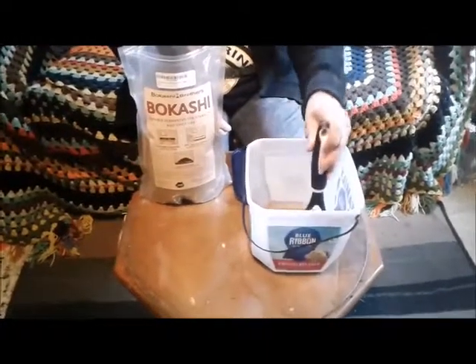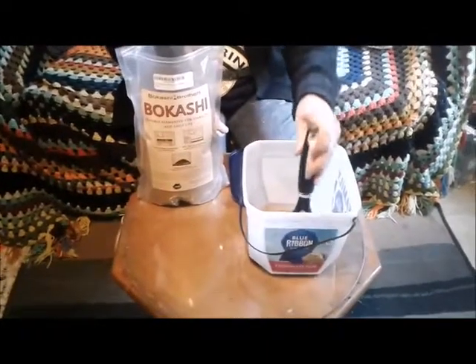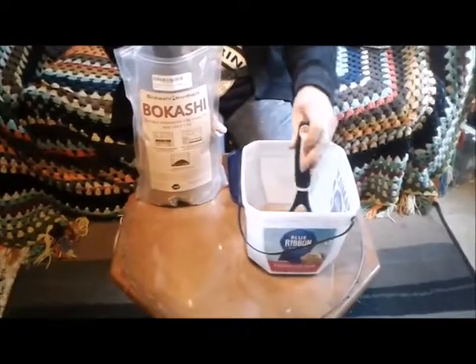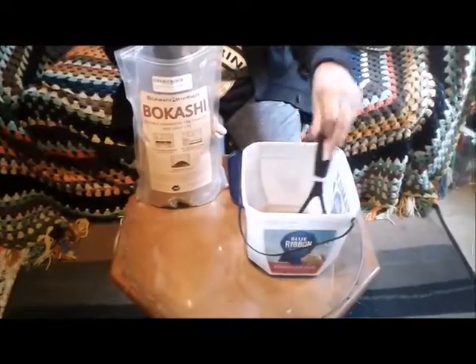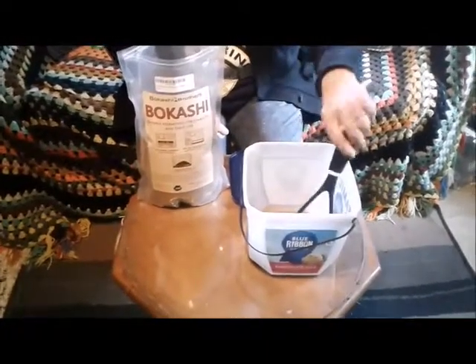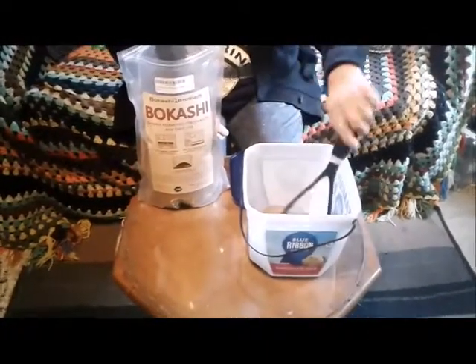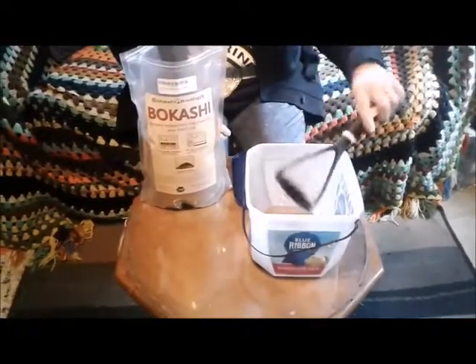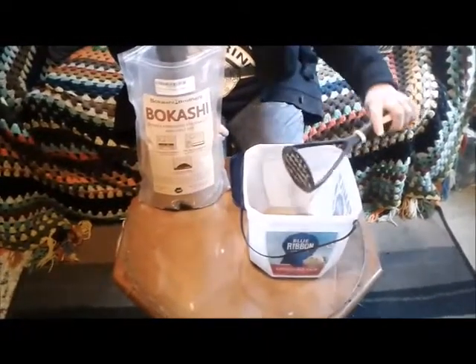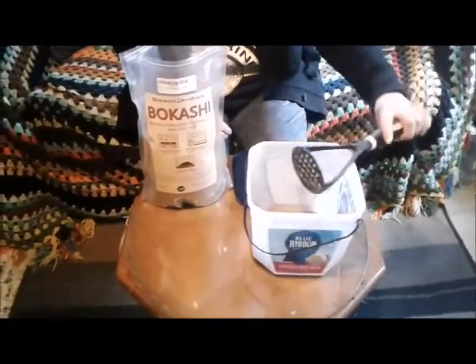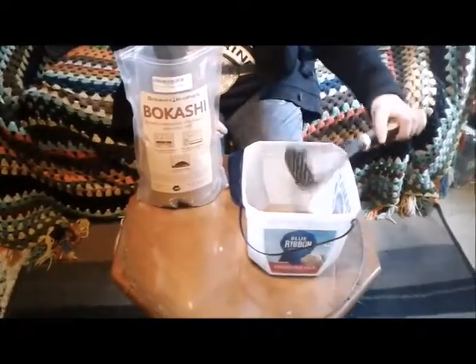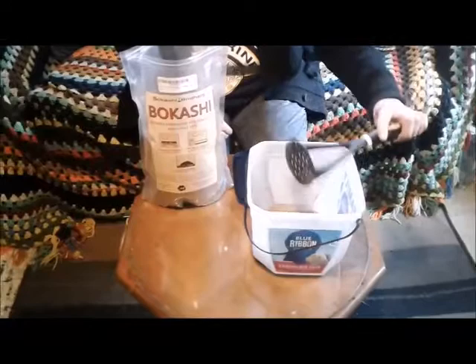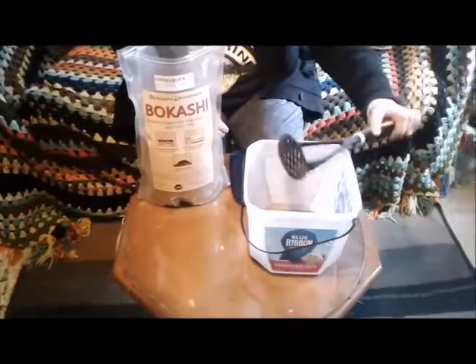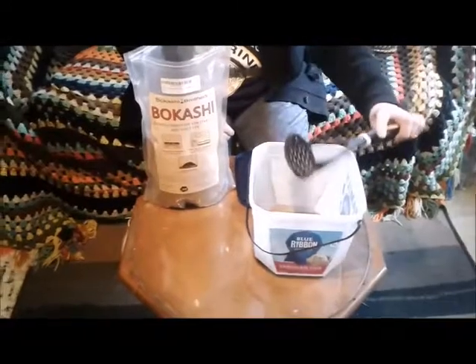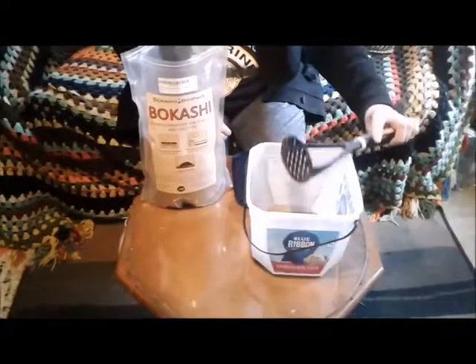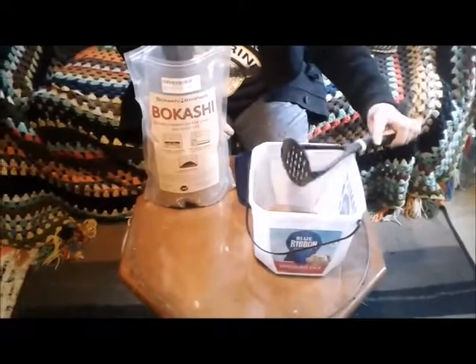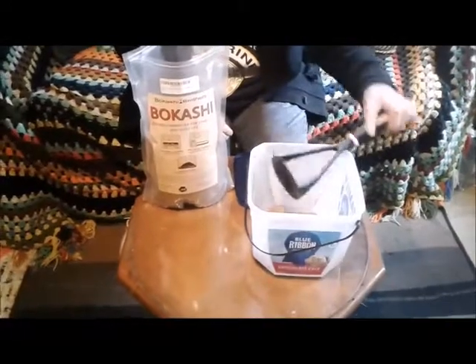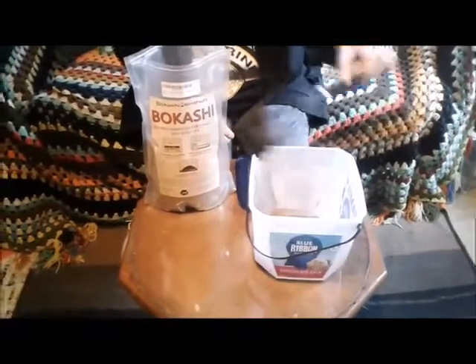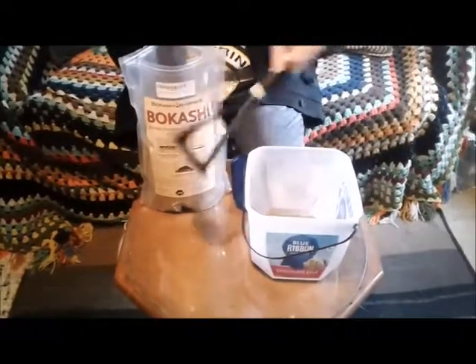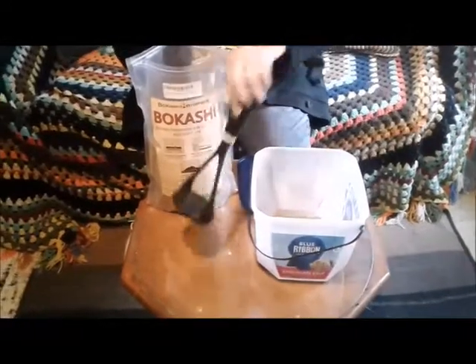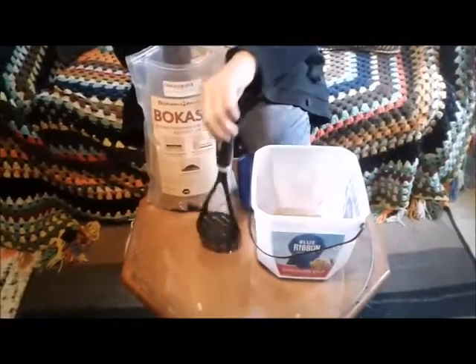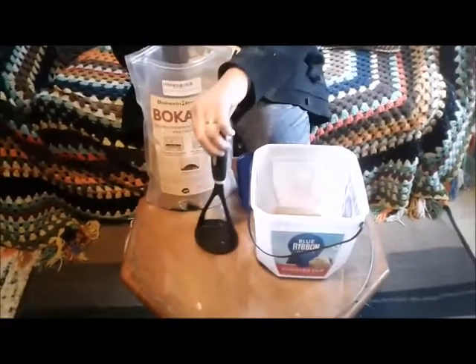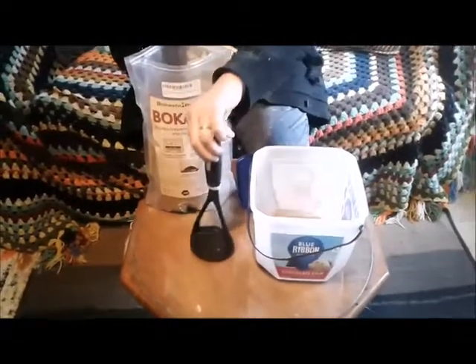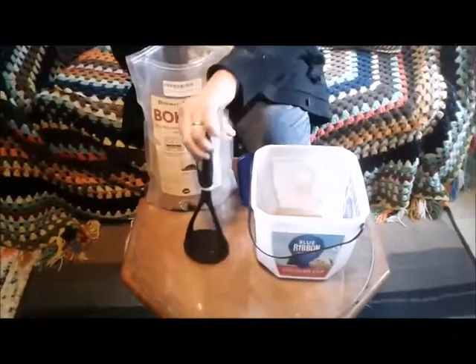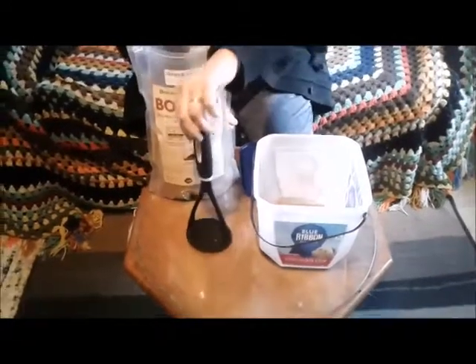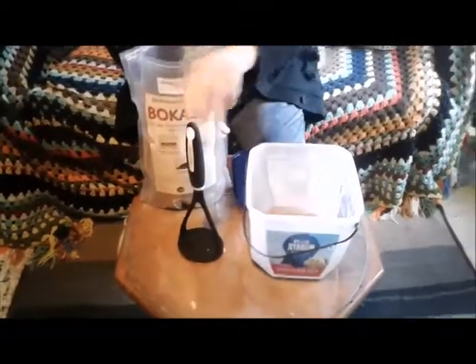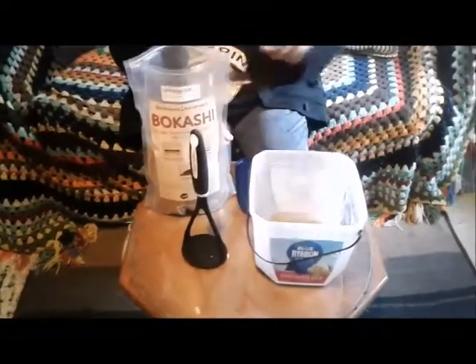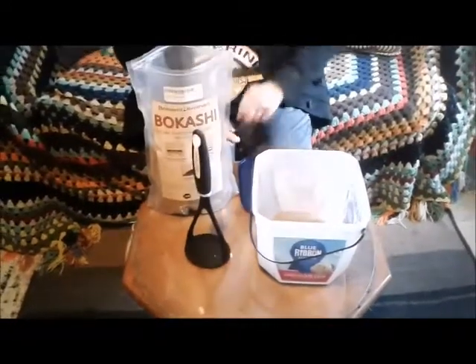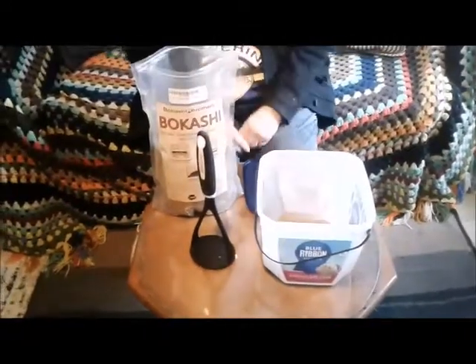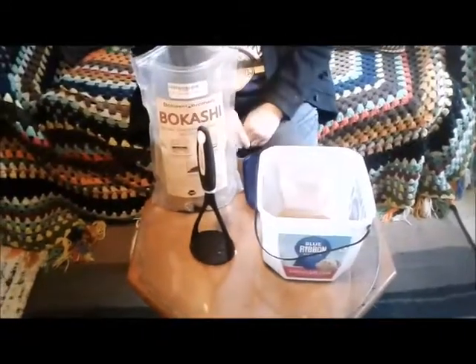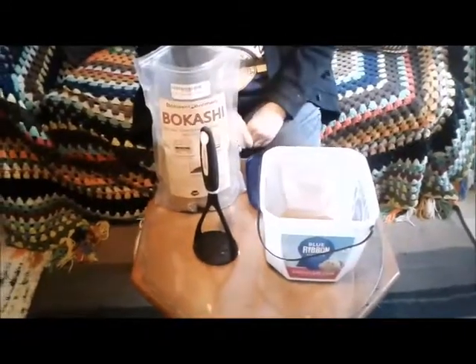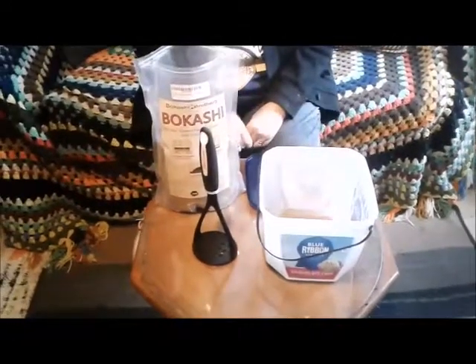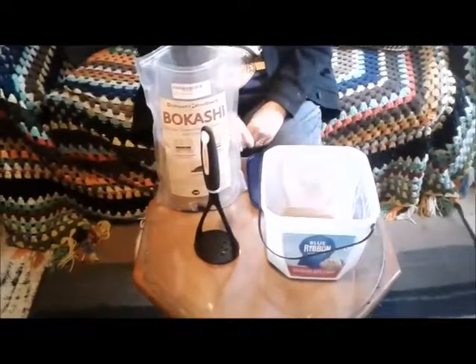Then when that bucket is full at the end of a week, you'll put it into your main composting fermenter.